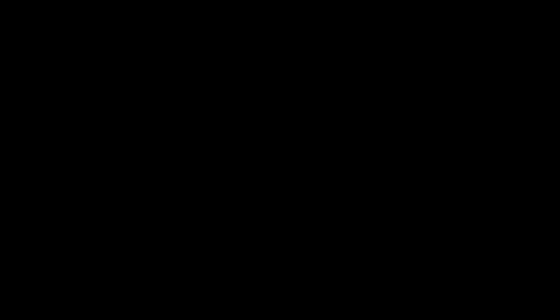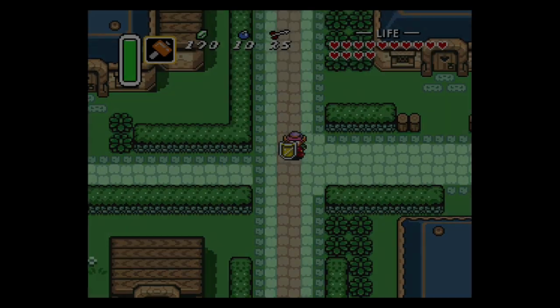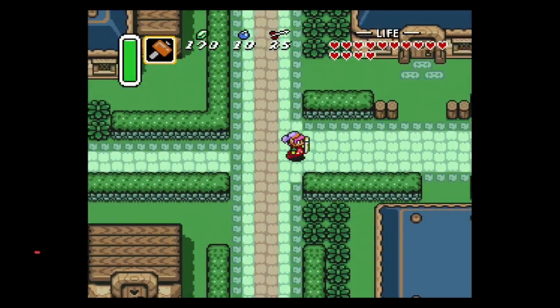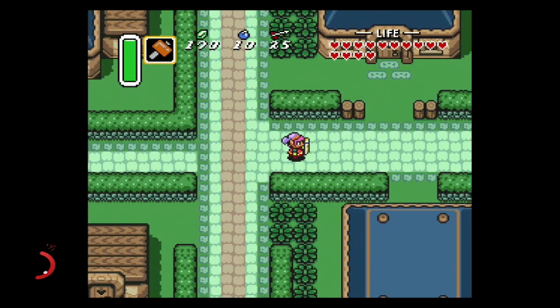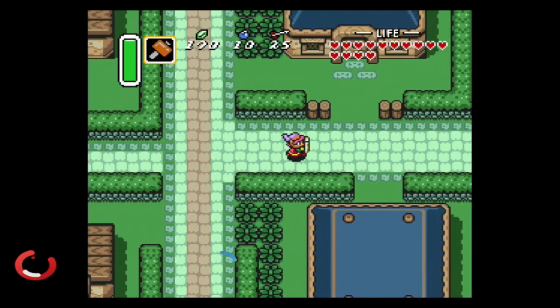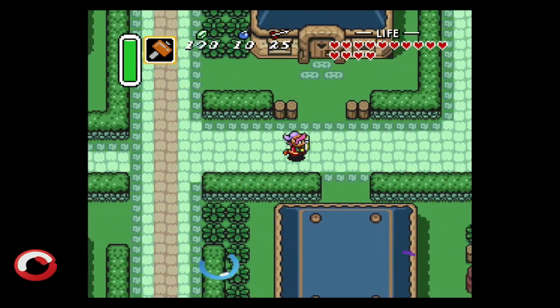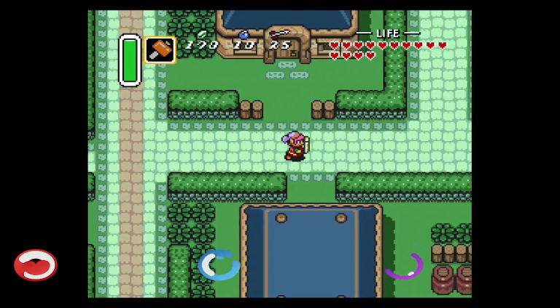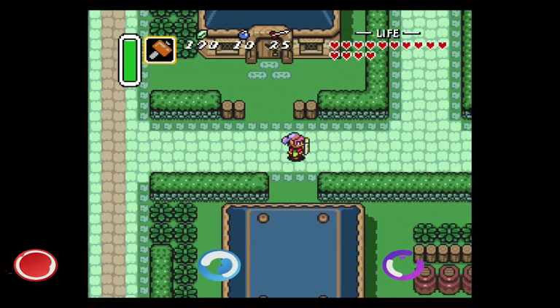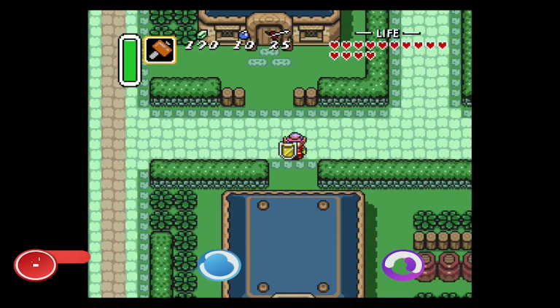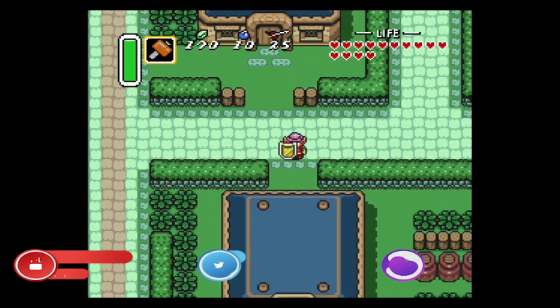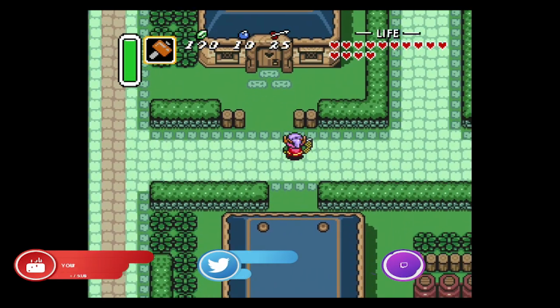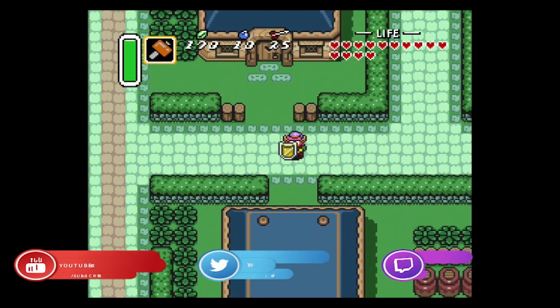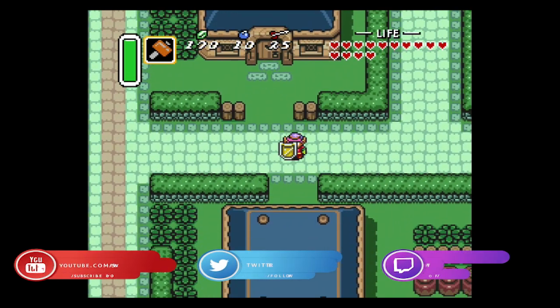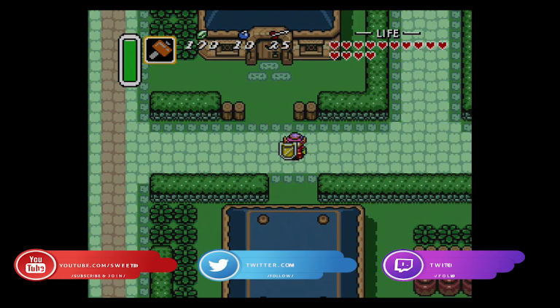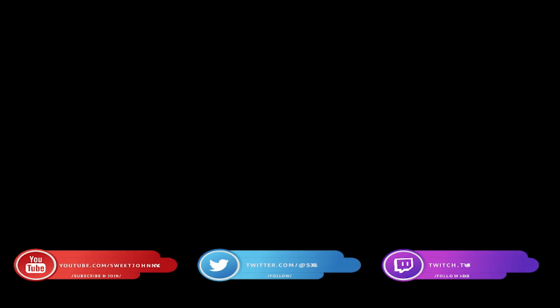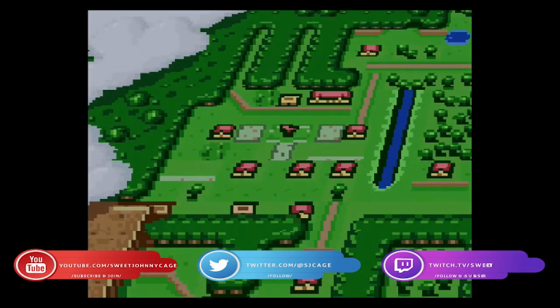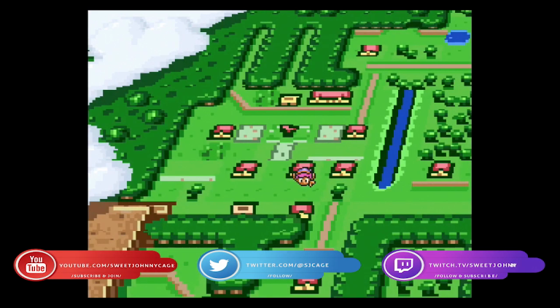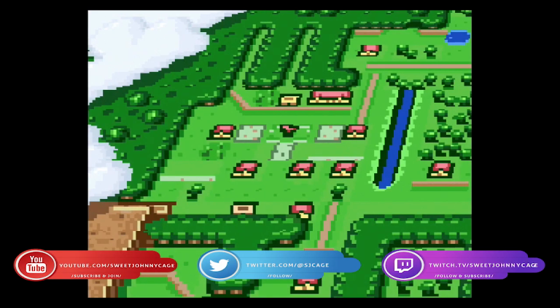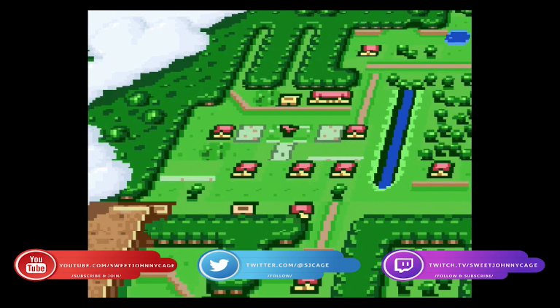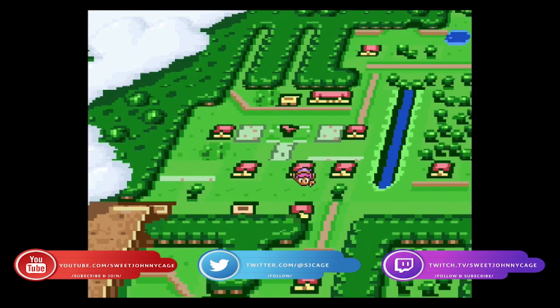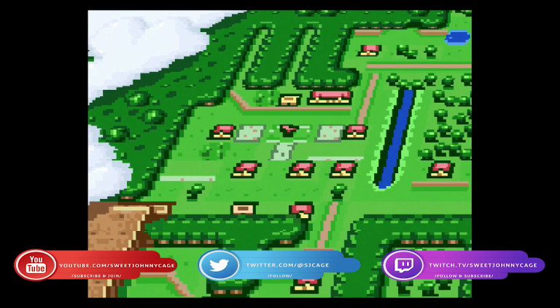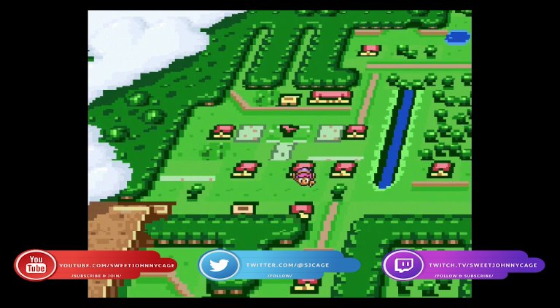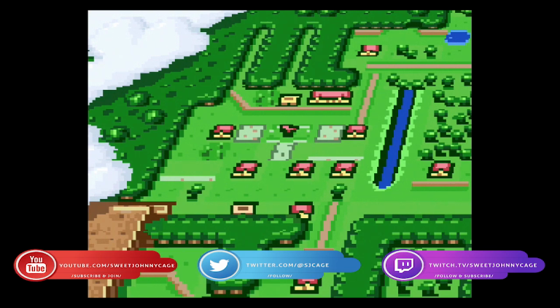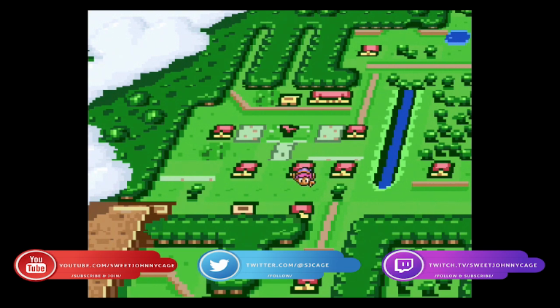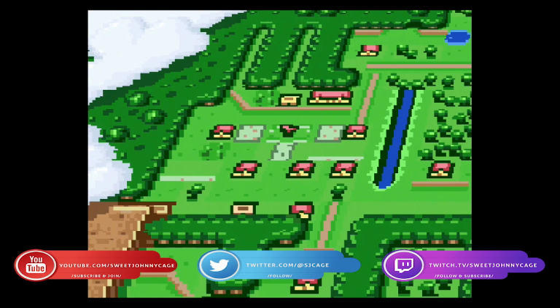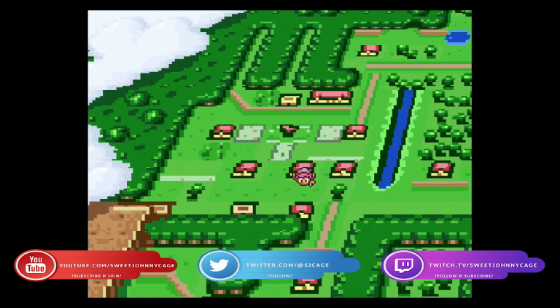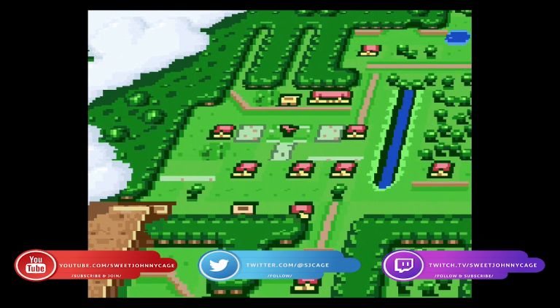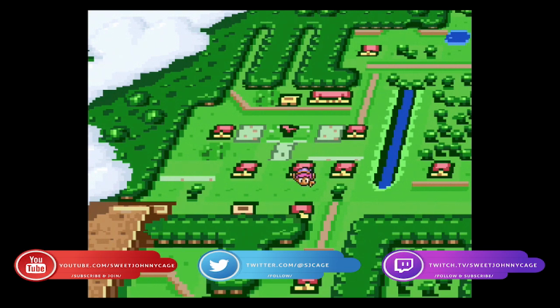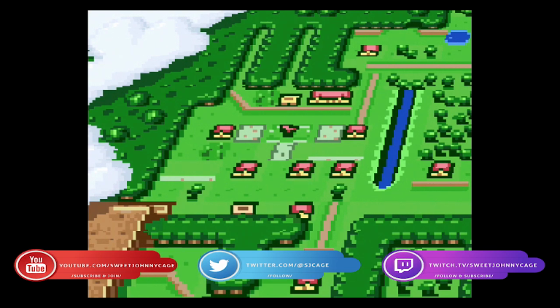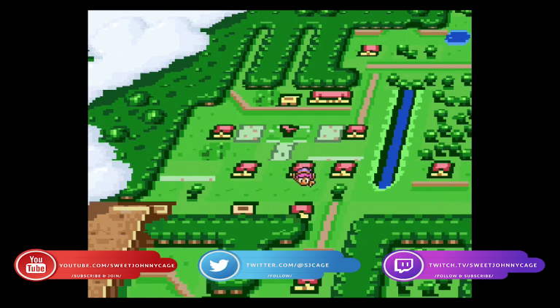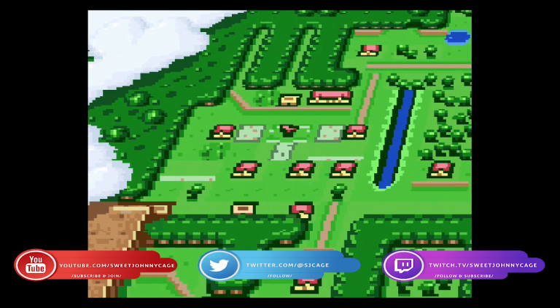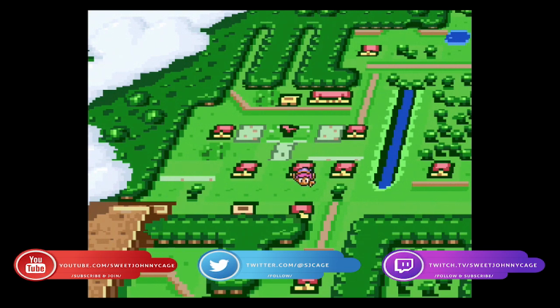Hey everyone, Sweet Johnny Cage here, back with another guide for The Legend of Zelda: A Link to the Past. This time I'm going to show you the locations of all four bottles.